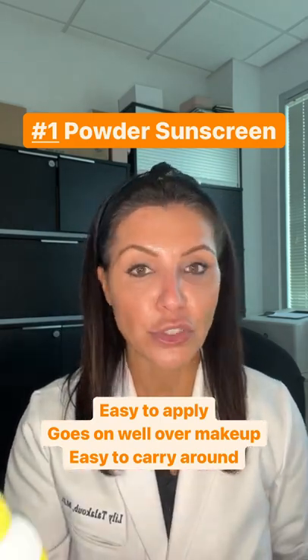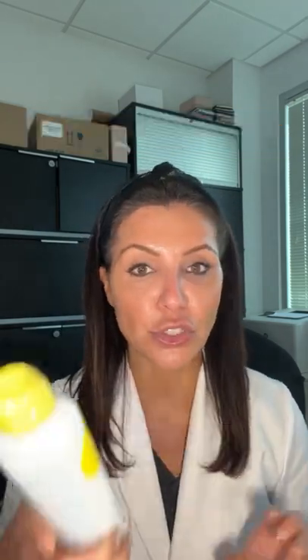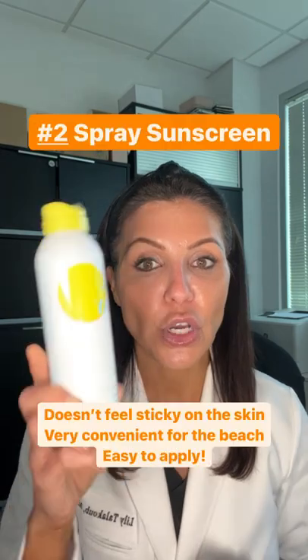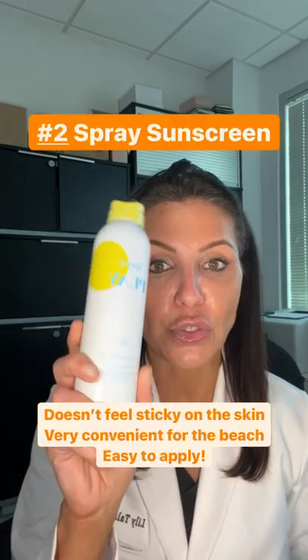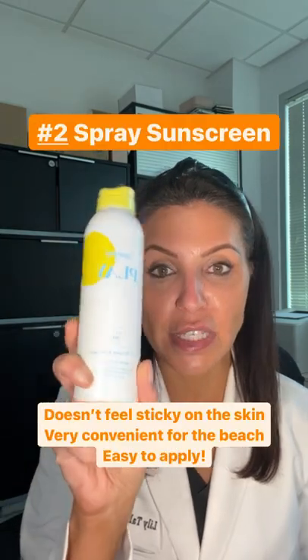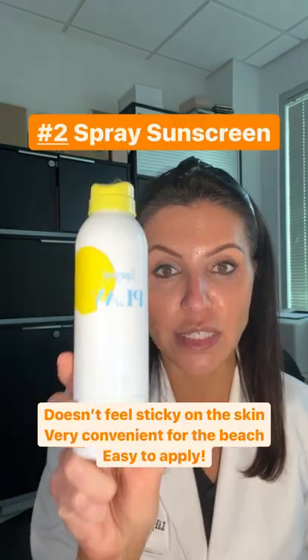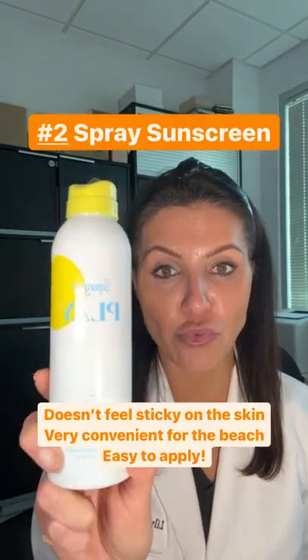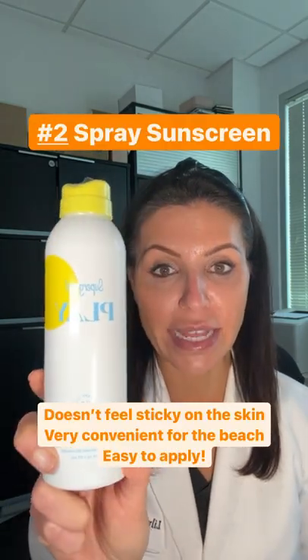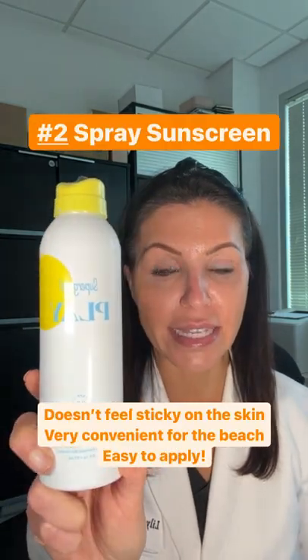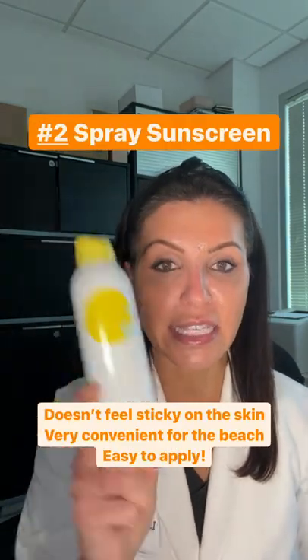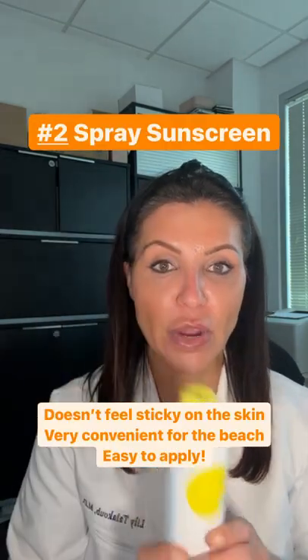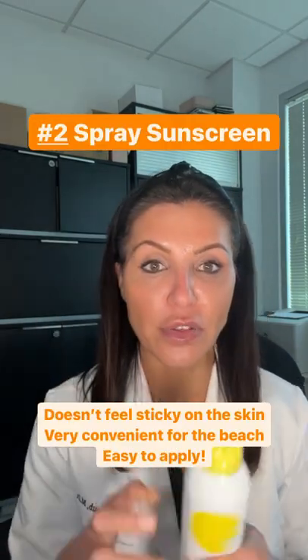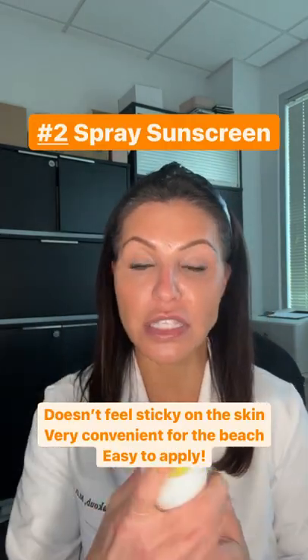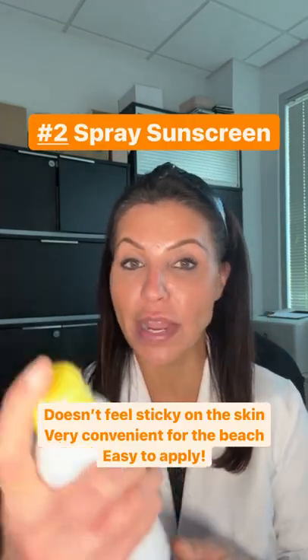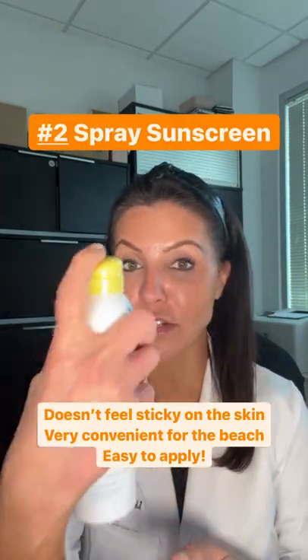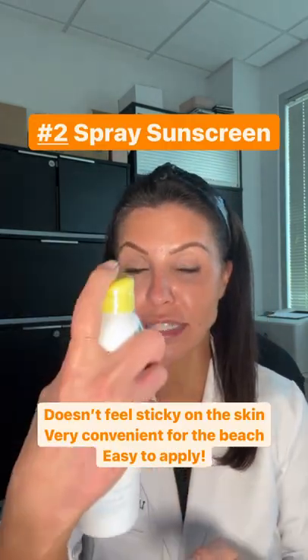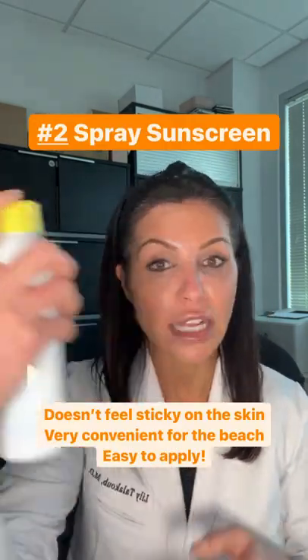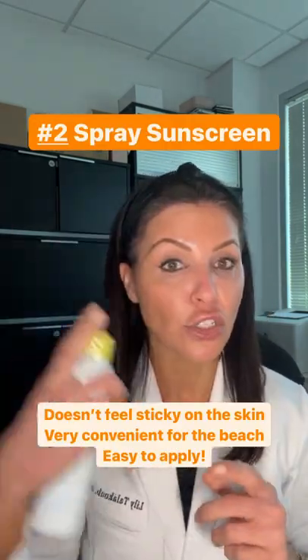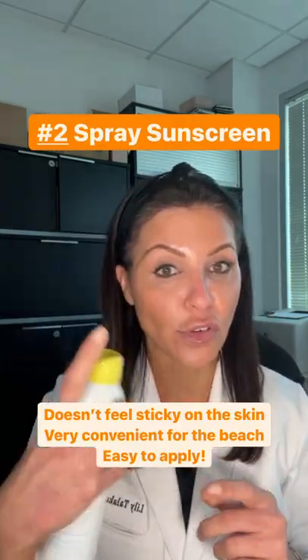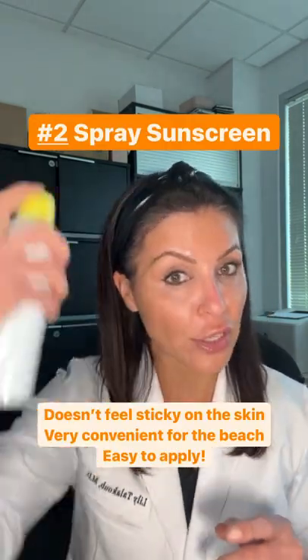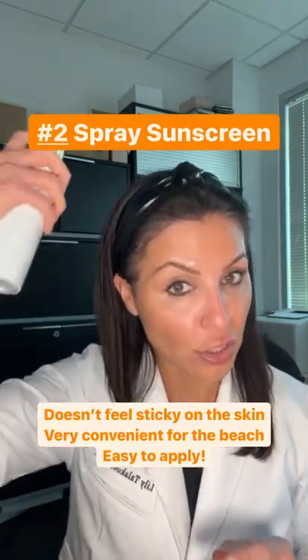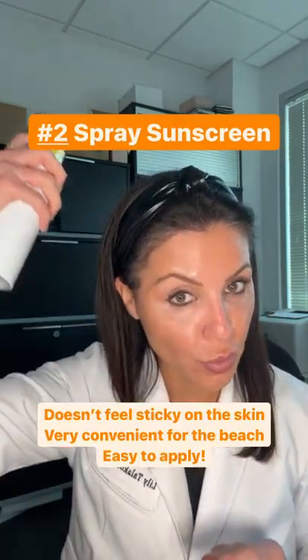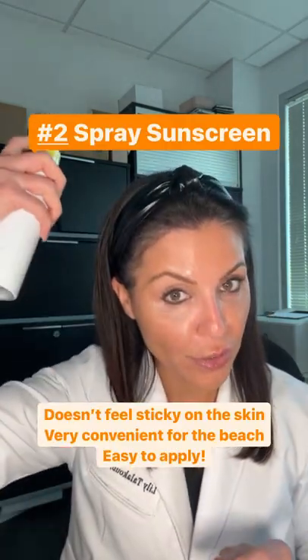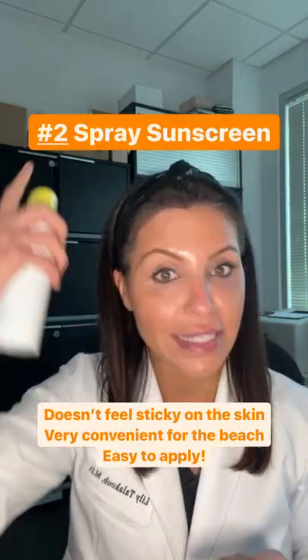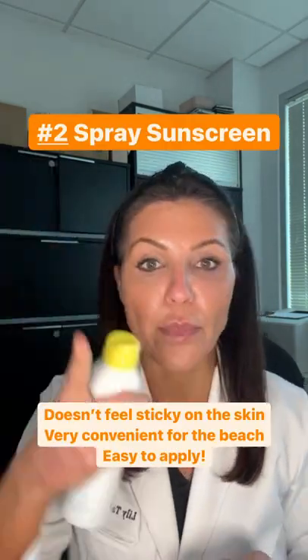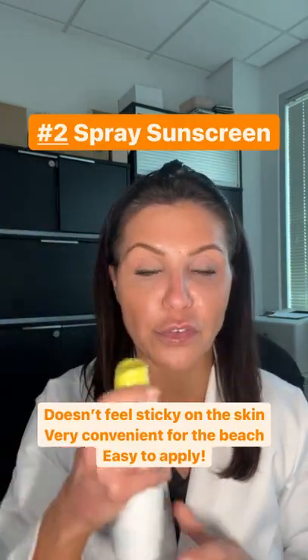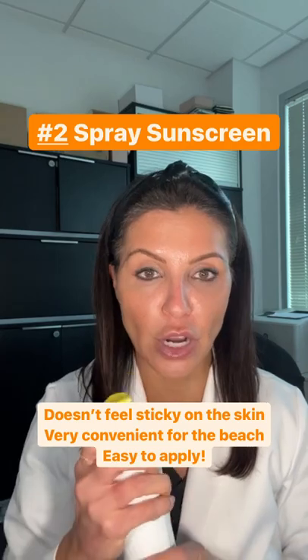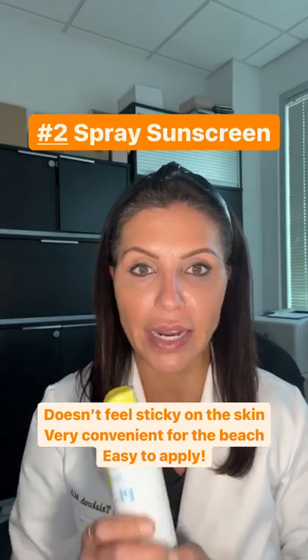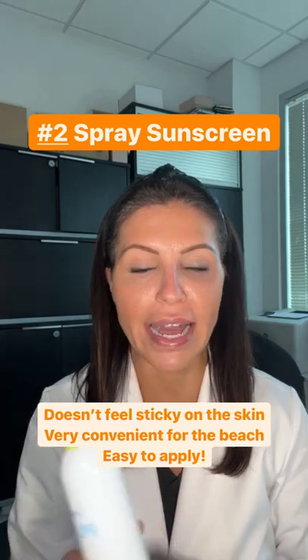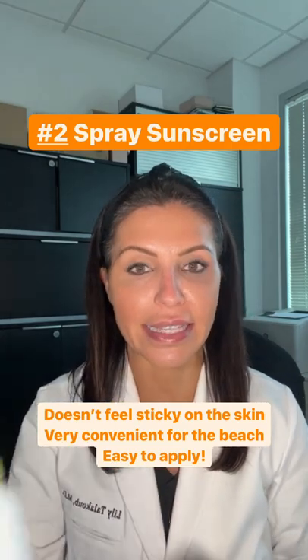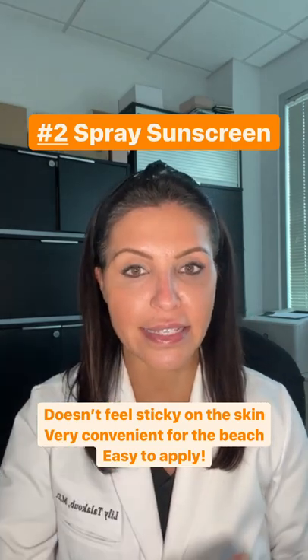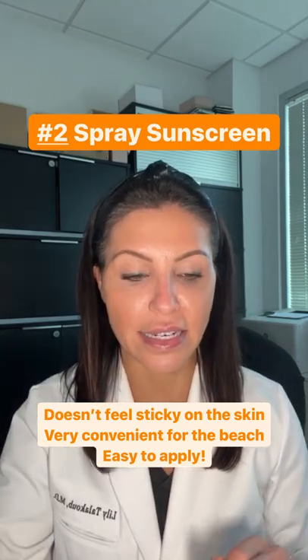Number two, use a spray like this spray. You can spray it on your skin. Don't forget you can also spray your scalp if you're not wearing a hat in the sun.